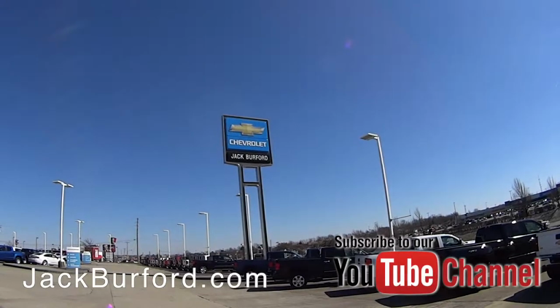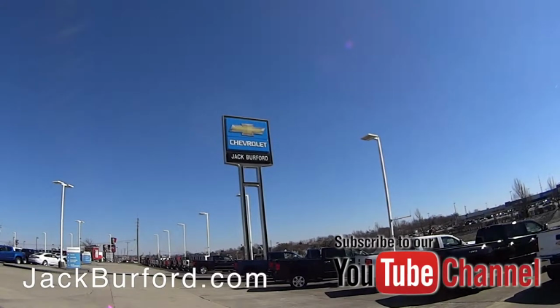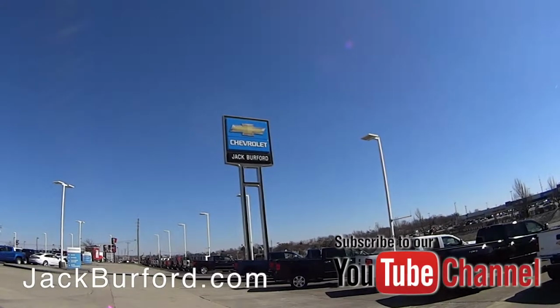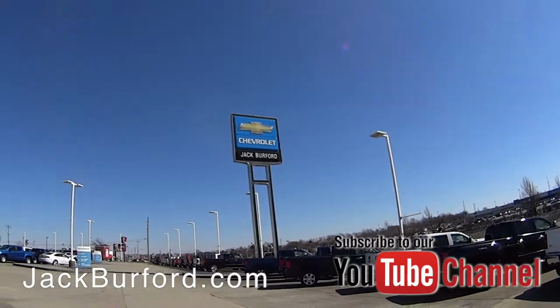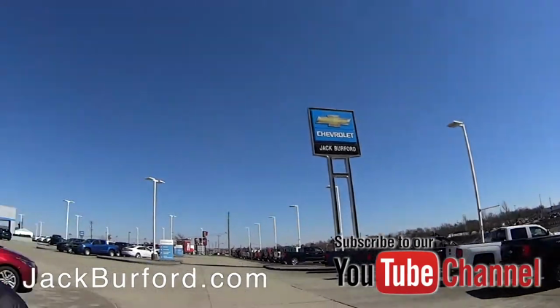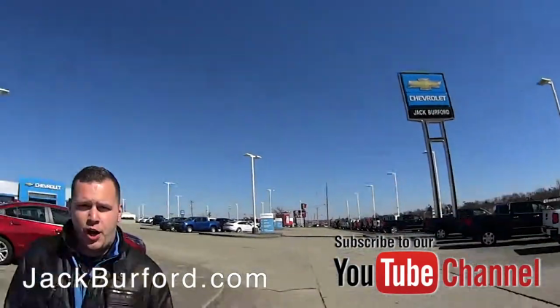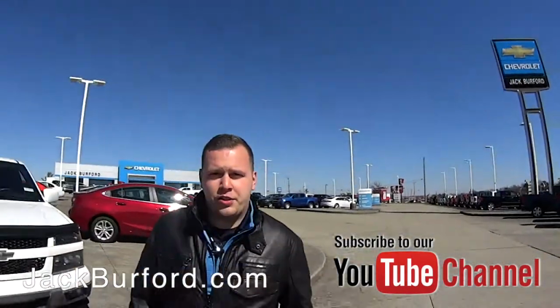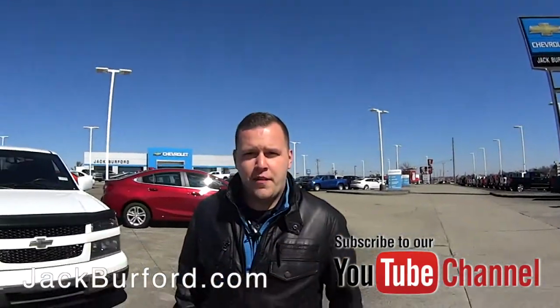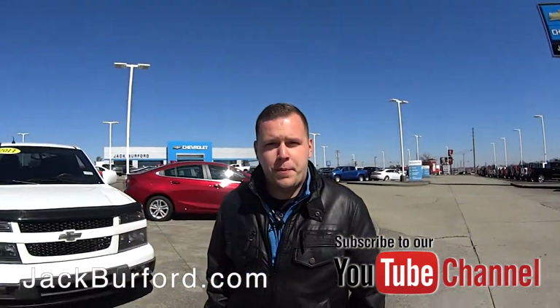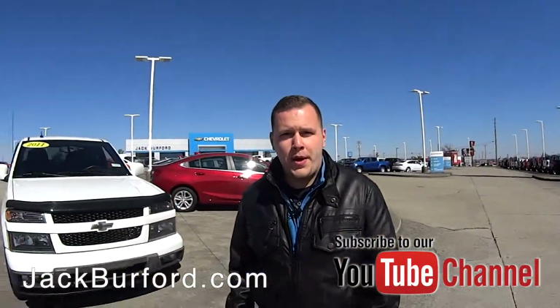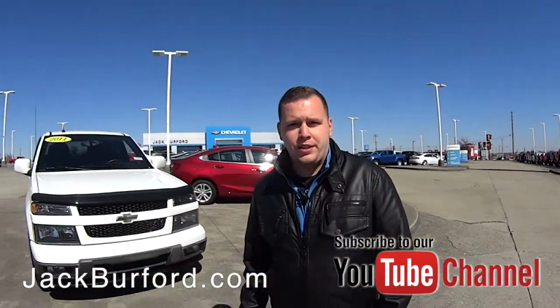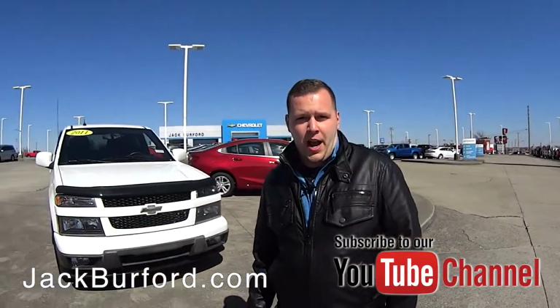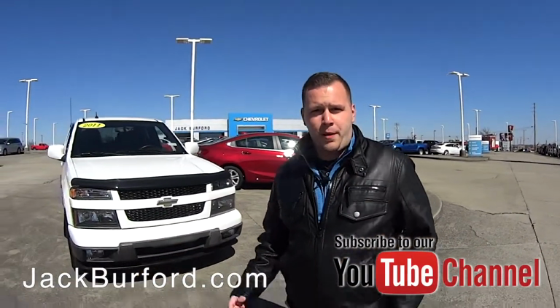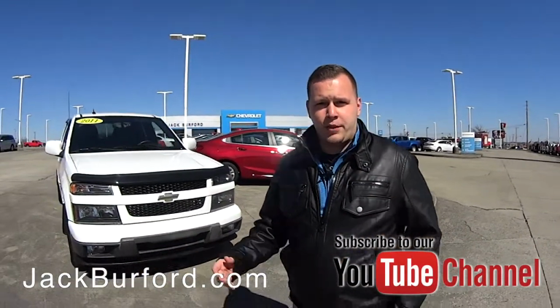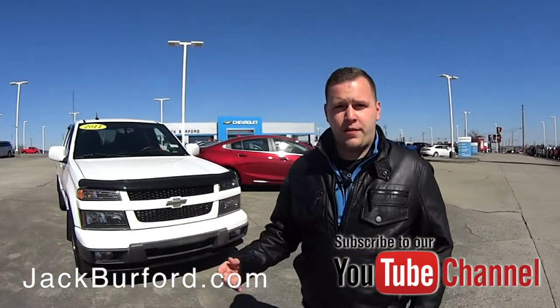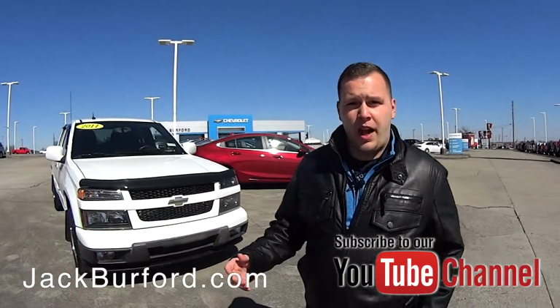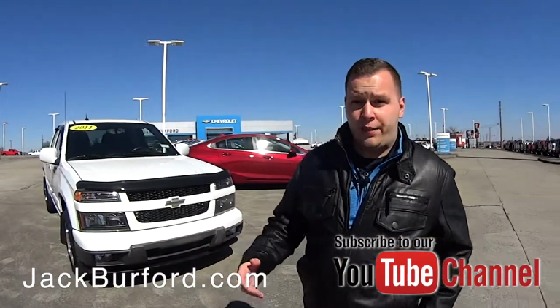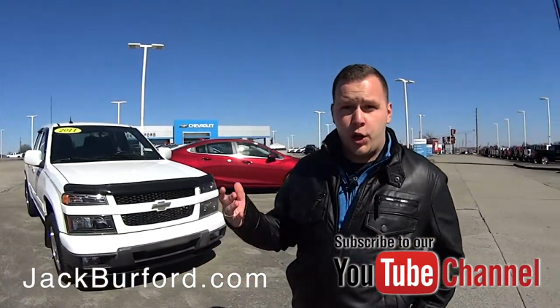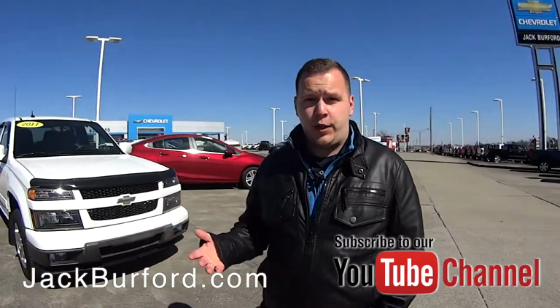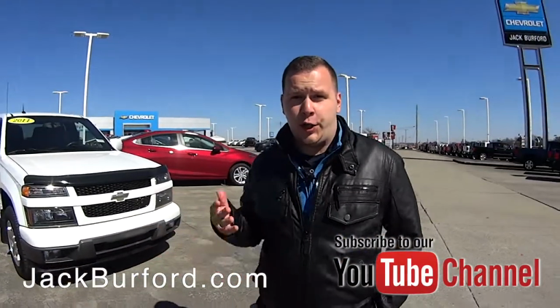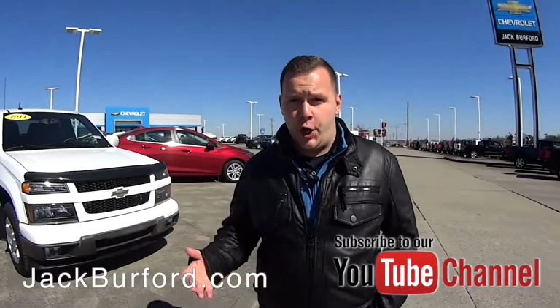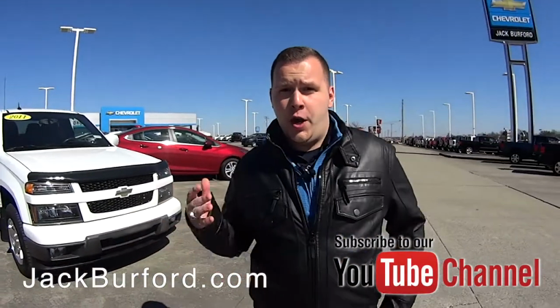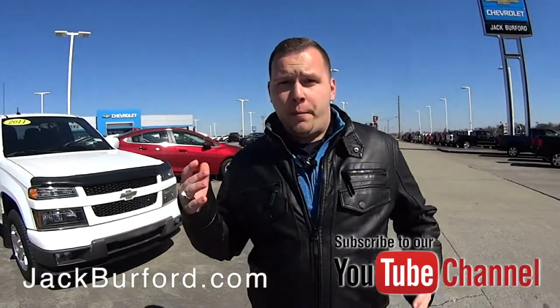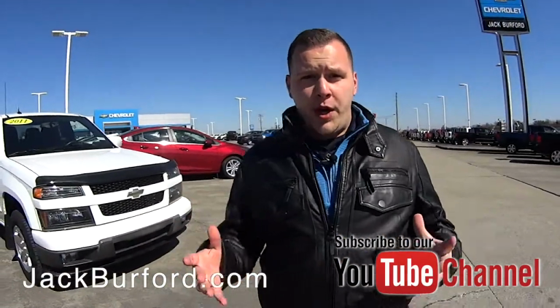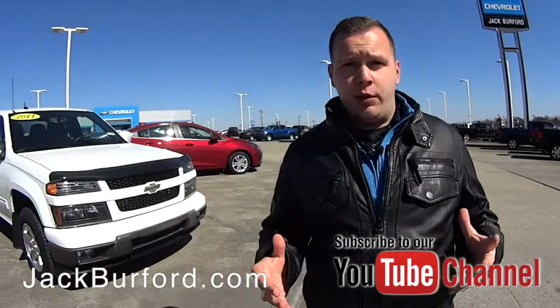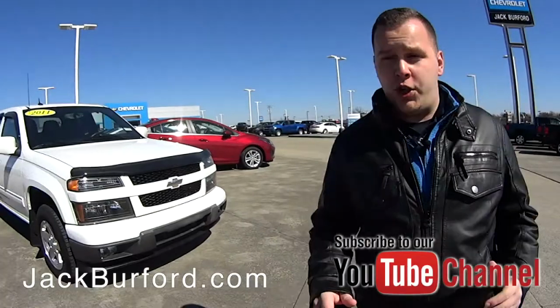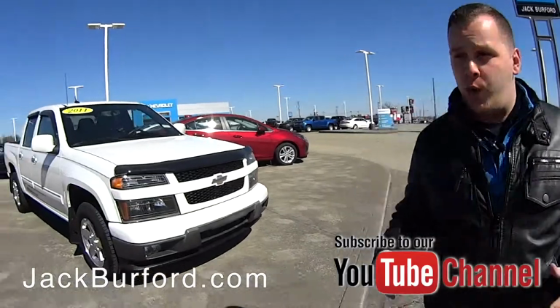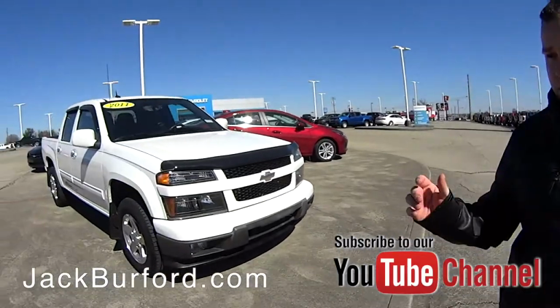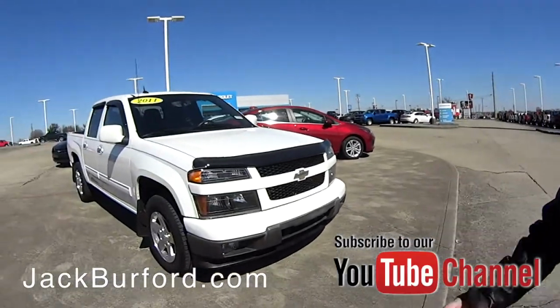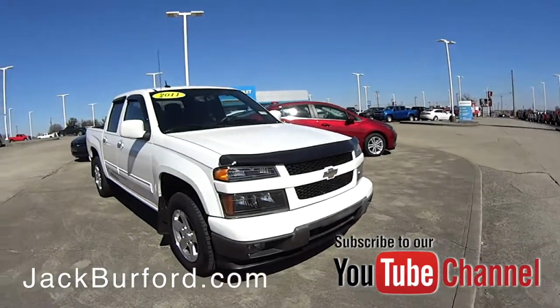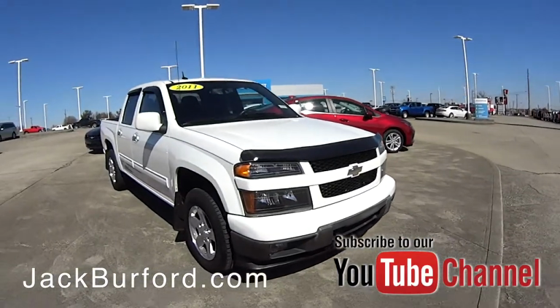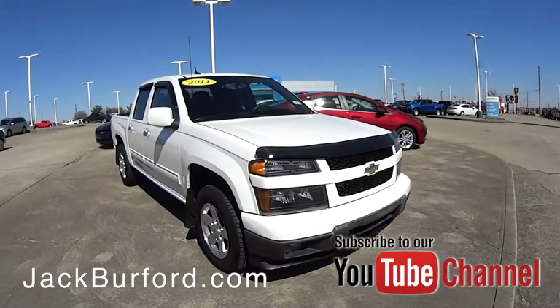Hey everybody, it's Josh the Chevy Pro here at Jack Burford Chevrolet. If you're looking for a good pre-owned truck, we've got that inventory.